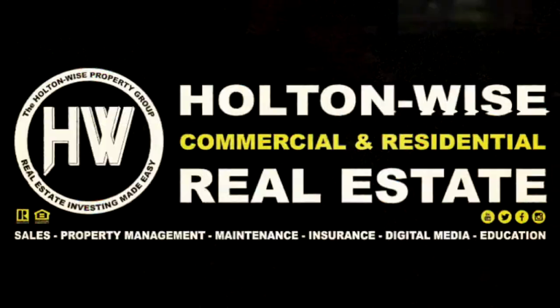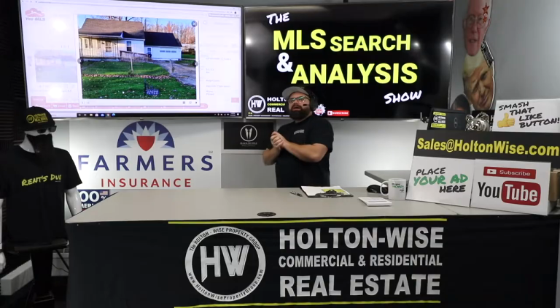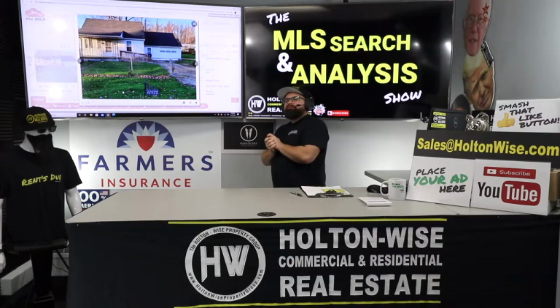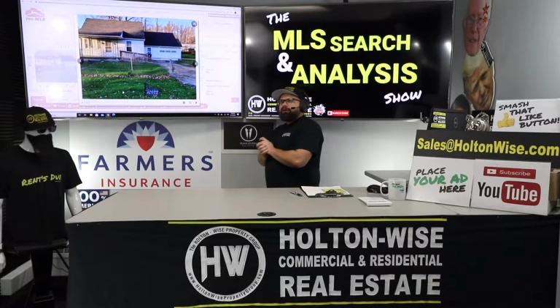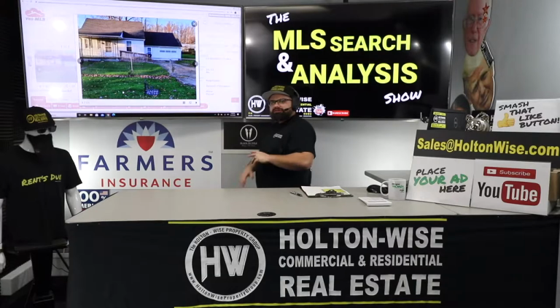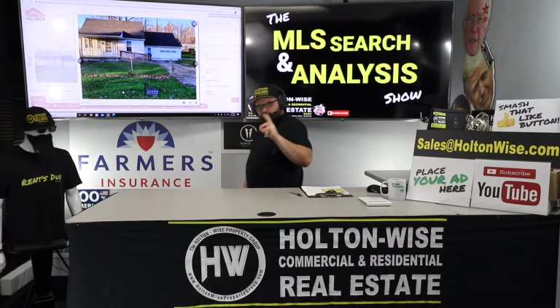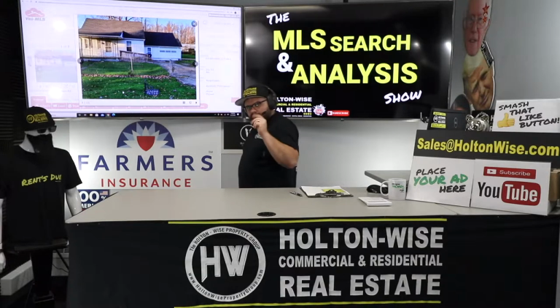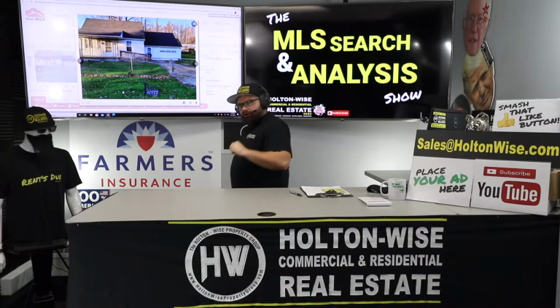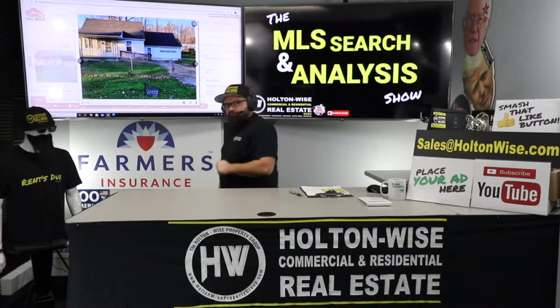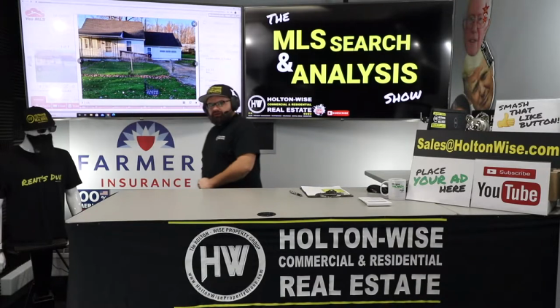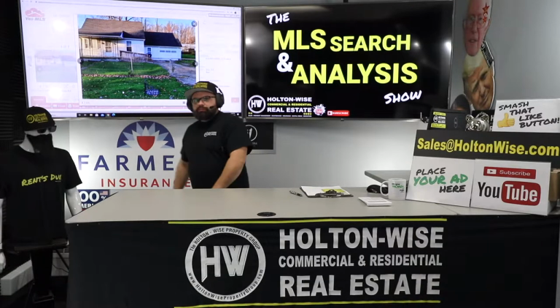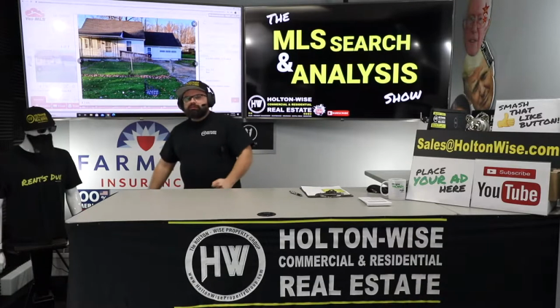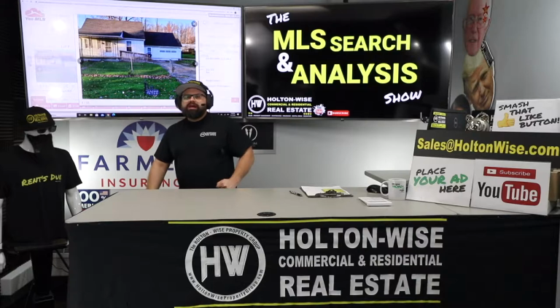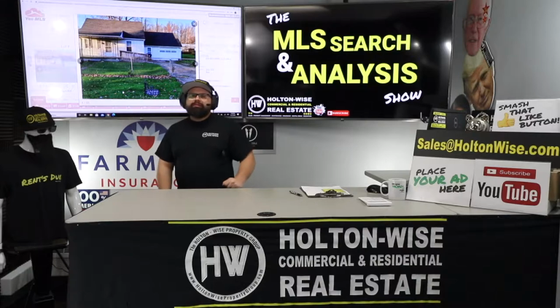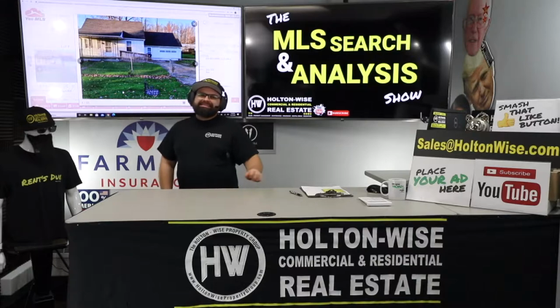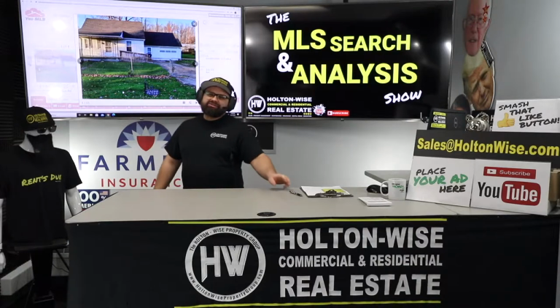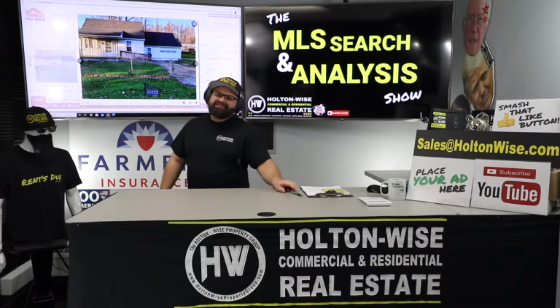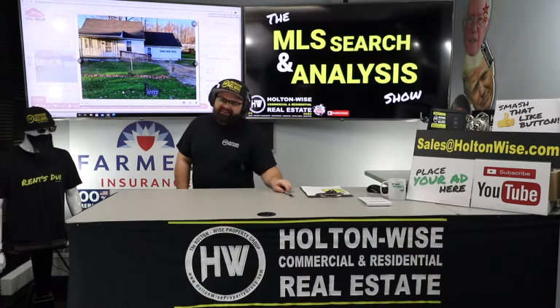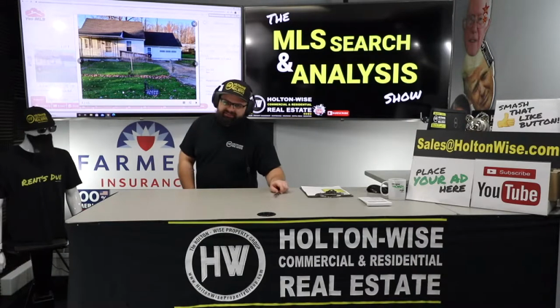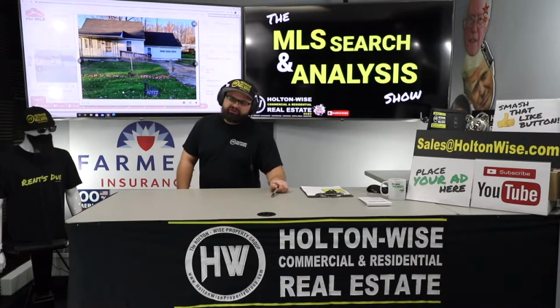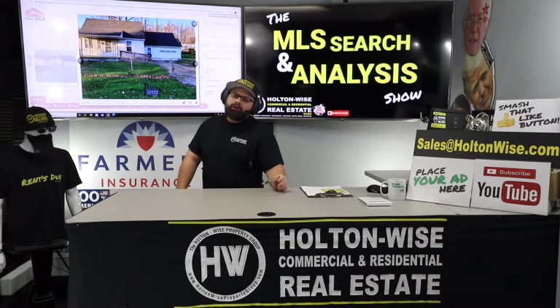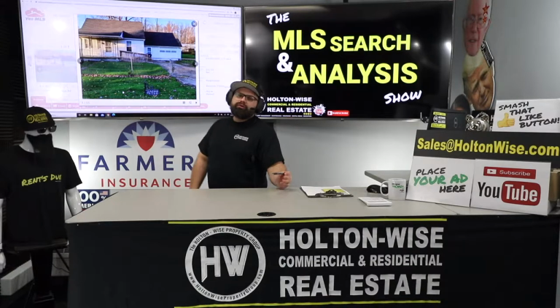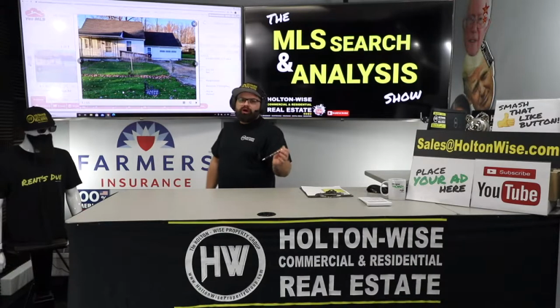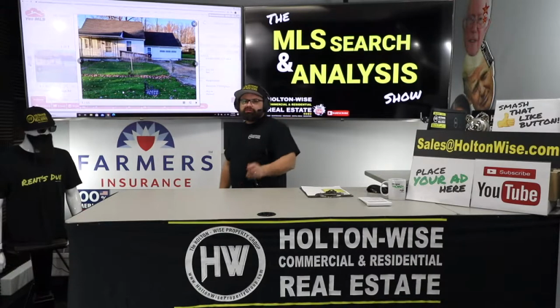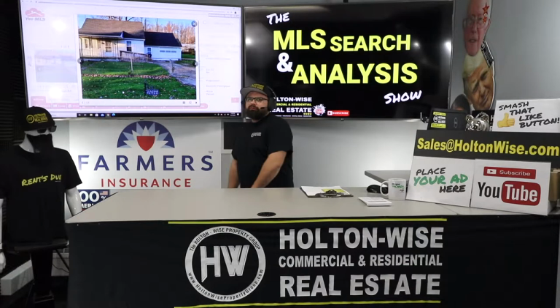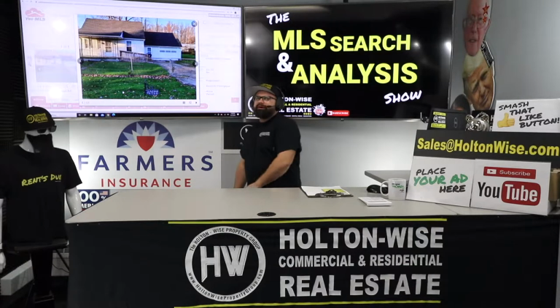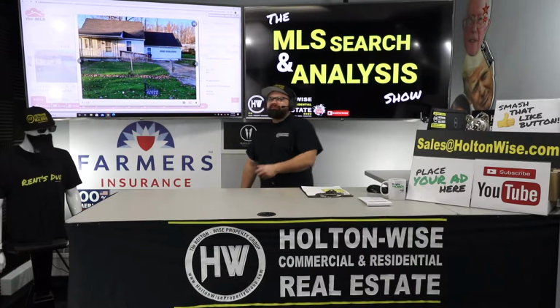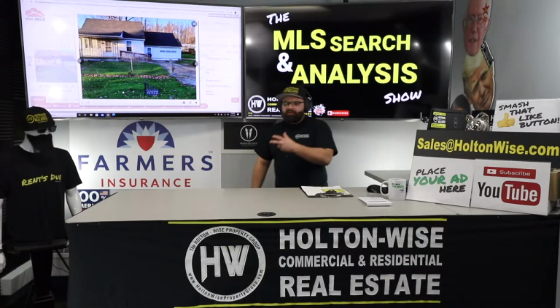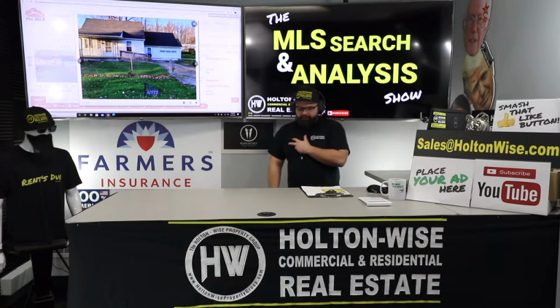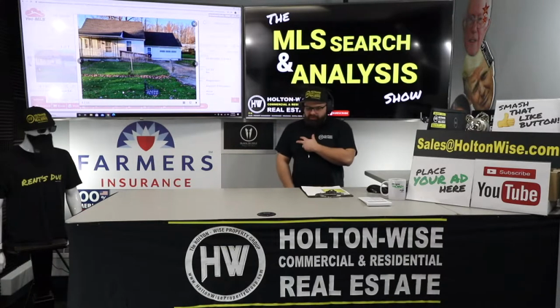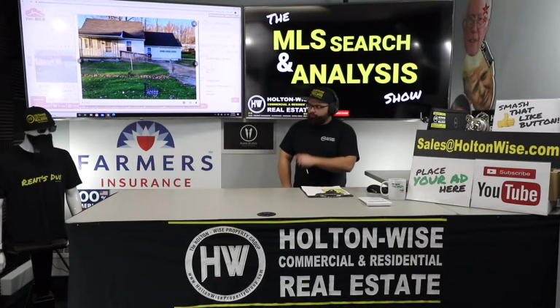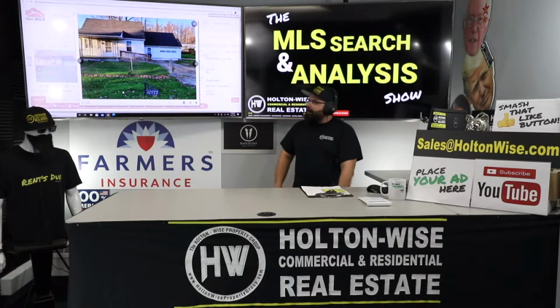Hey folks, welcome to another episode of the MLS Search and Analysis Show. You're watching Holton Wise TV. I'm James Wise.